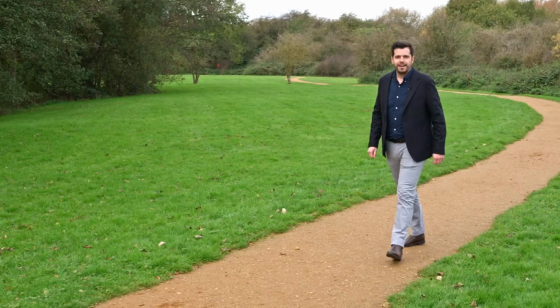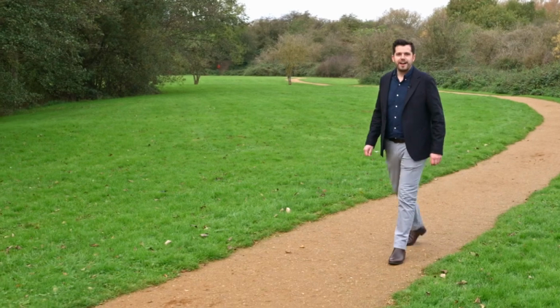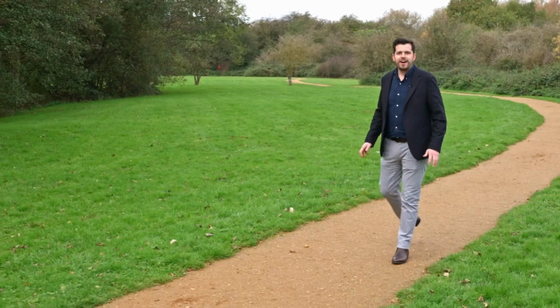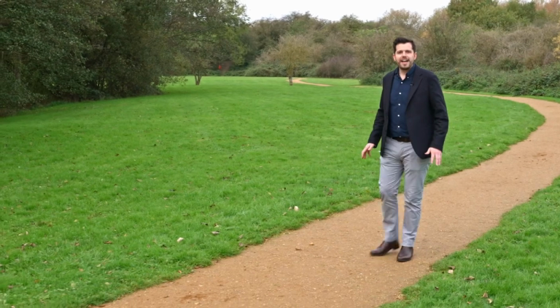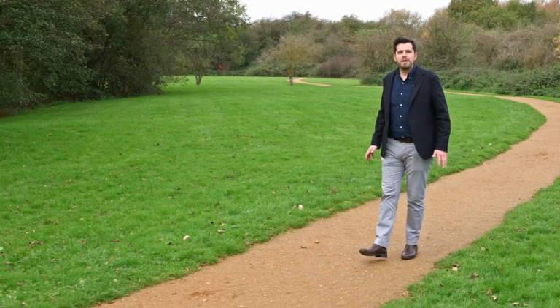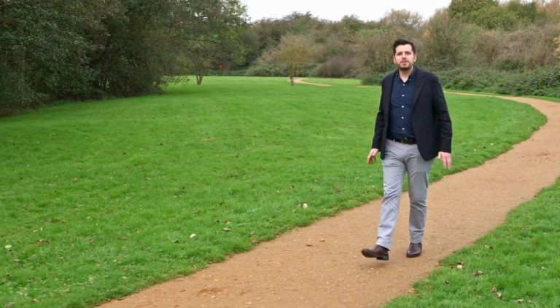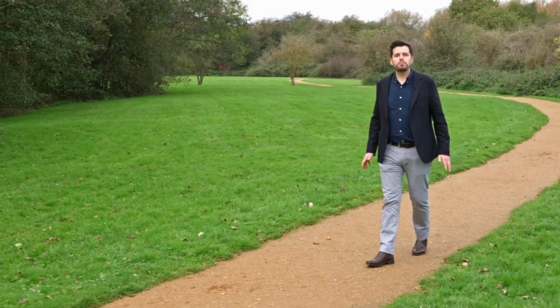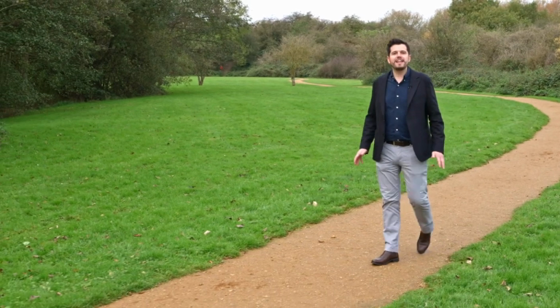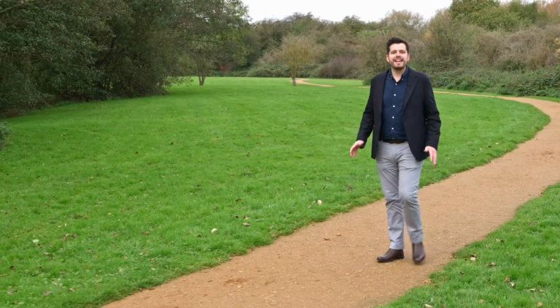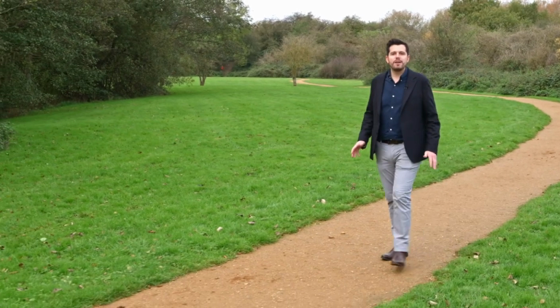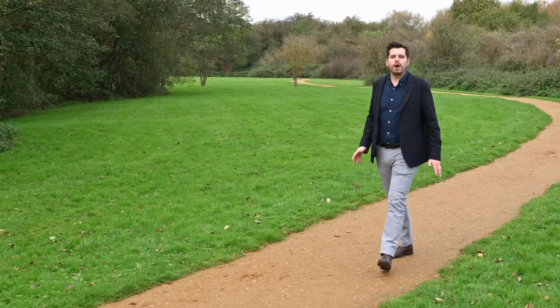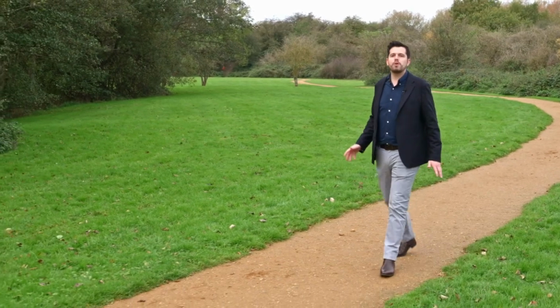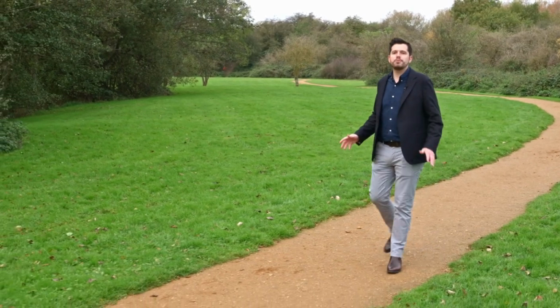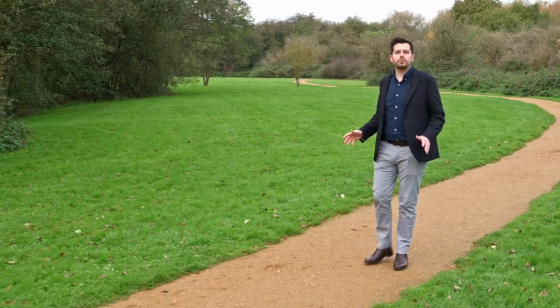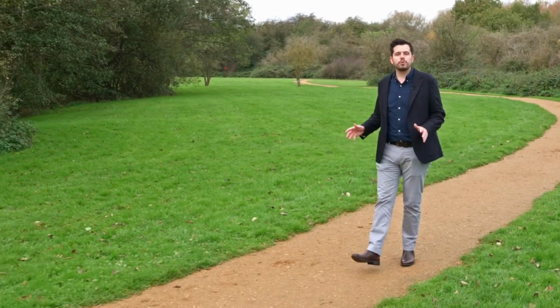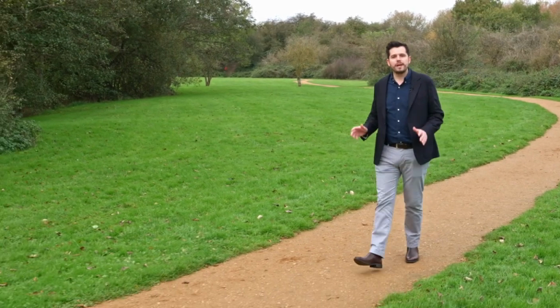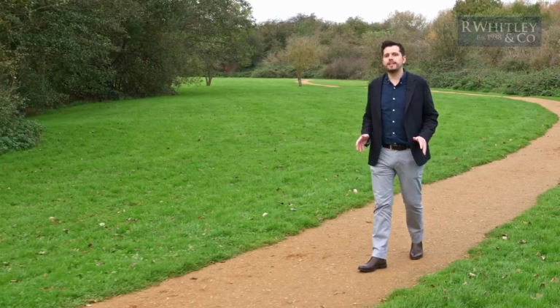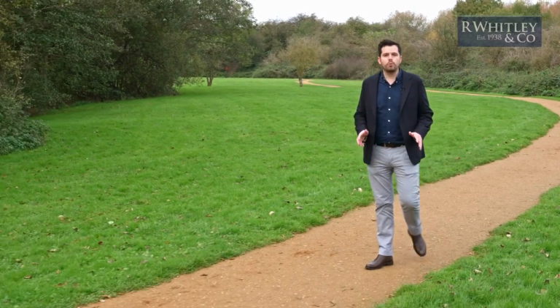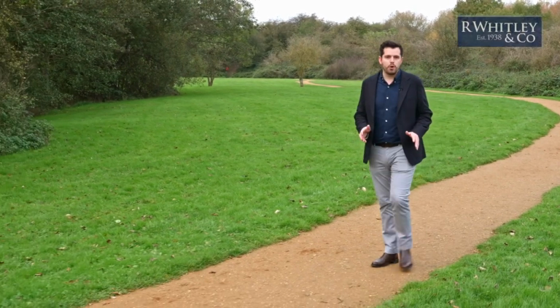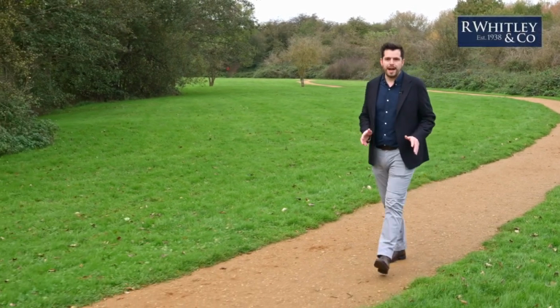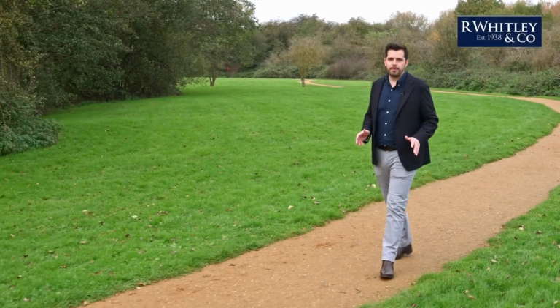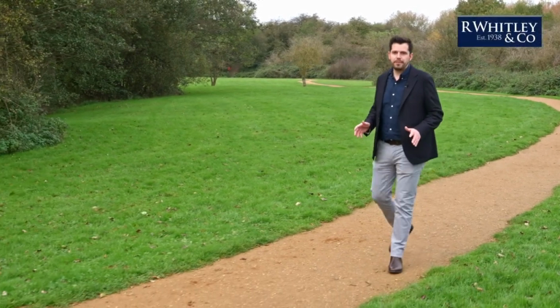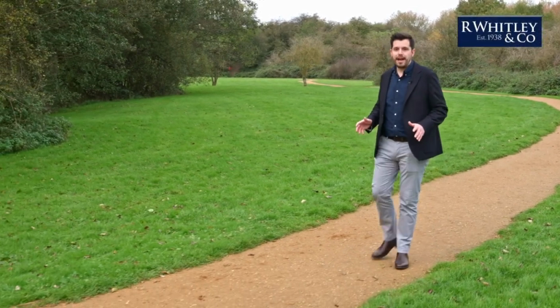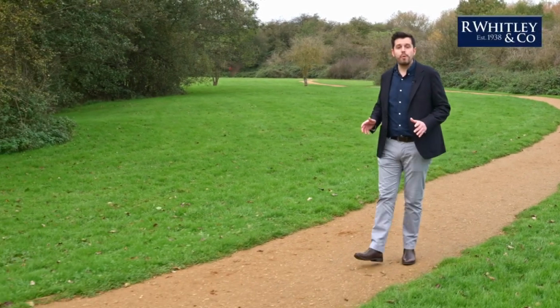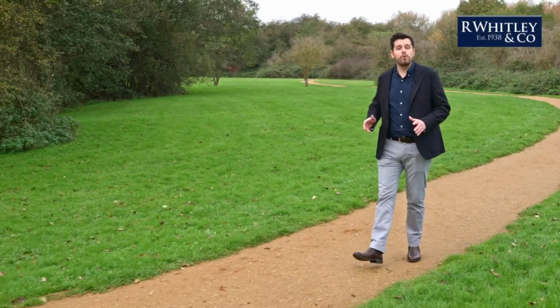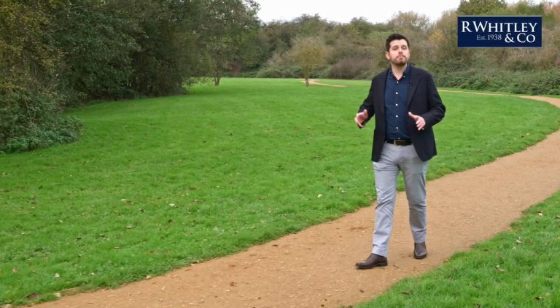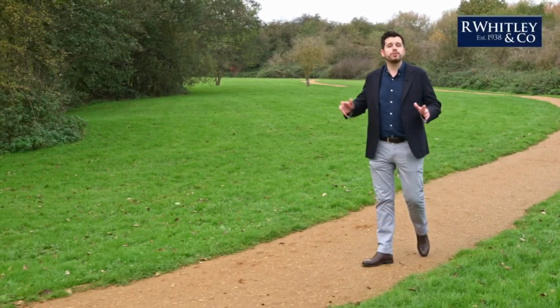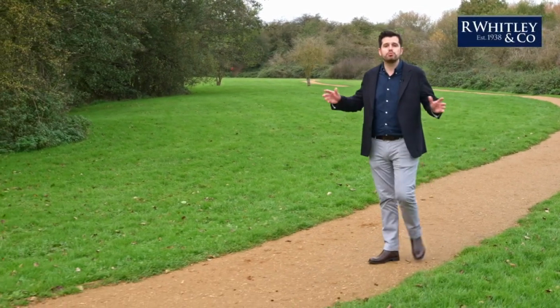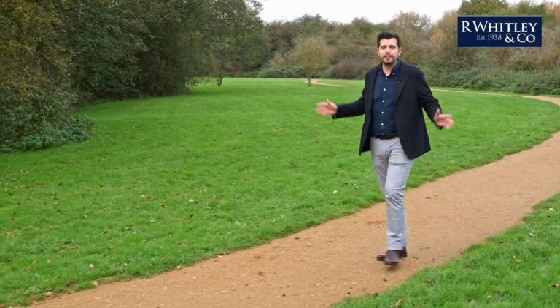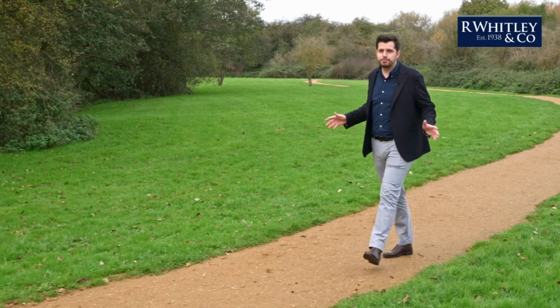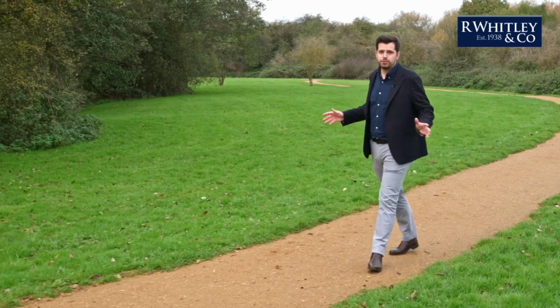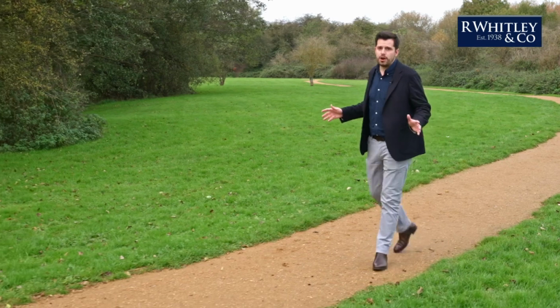Hi, I'm Rich Whitley. Welcome to another Whitley's Walkabout and welcome to Raysbury Drive.